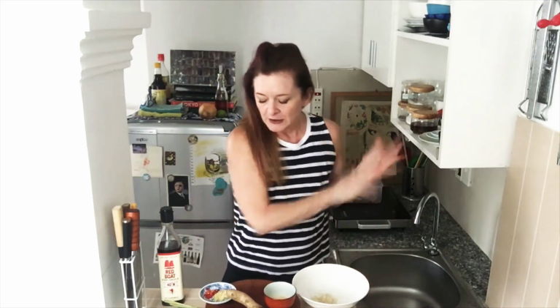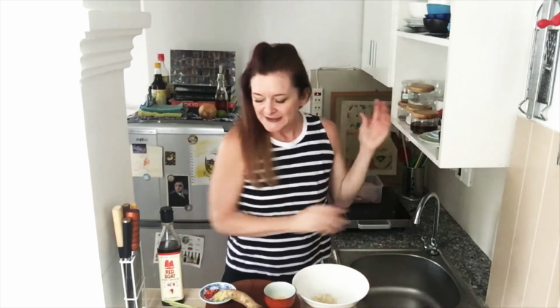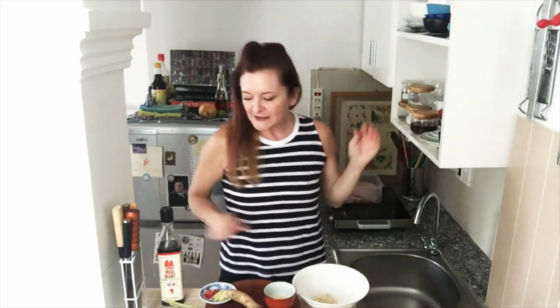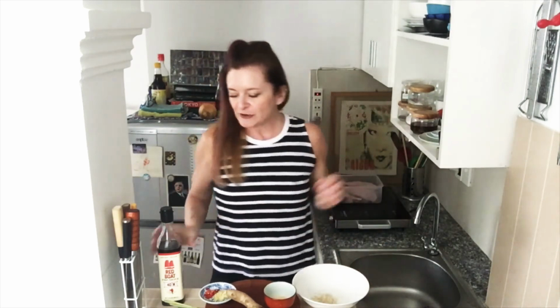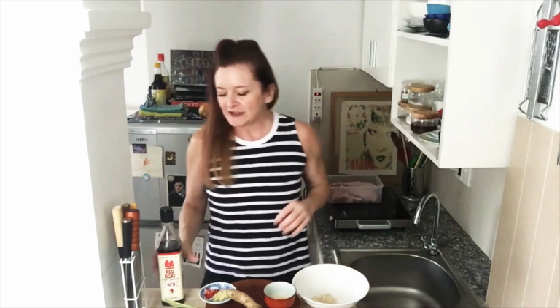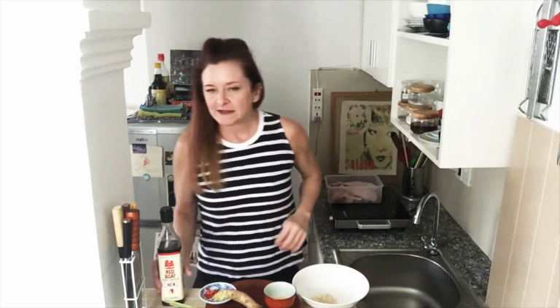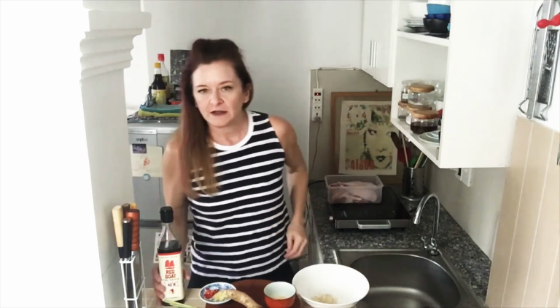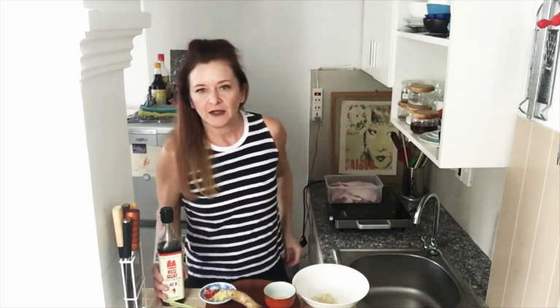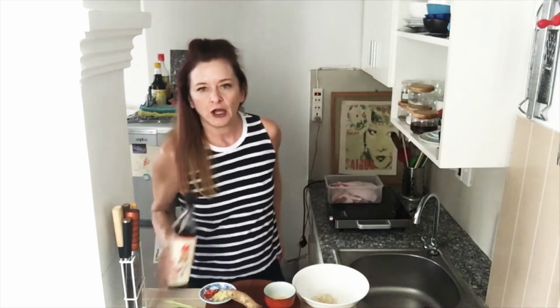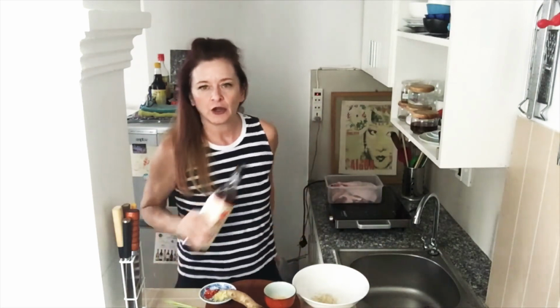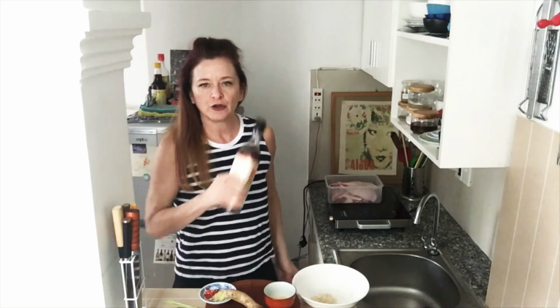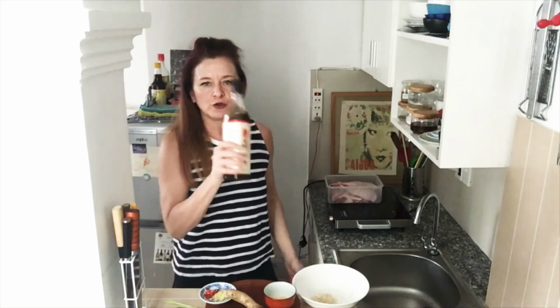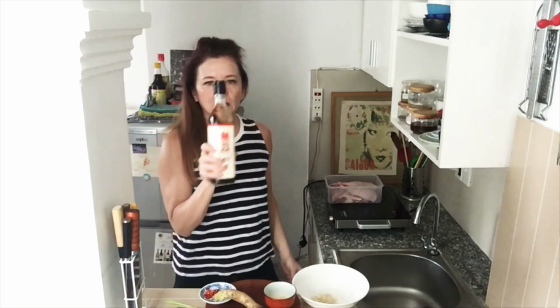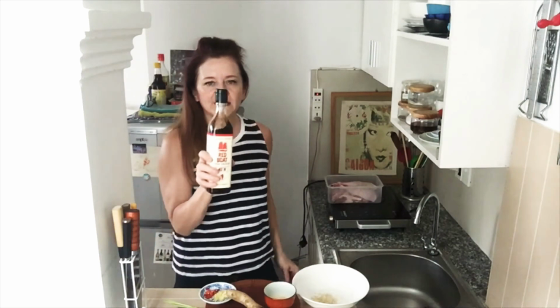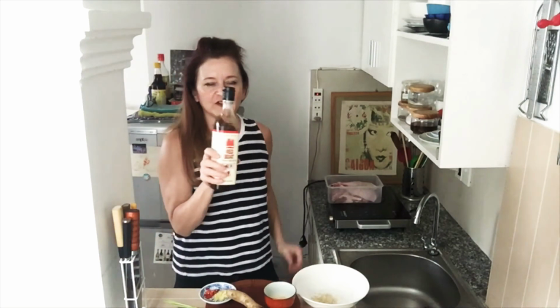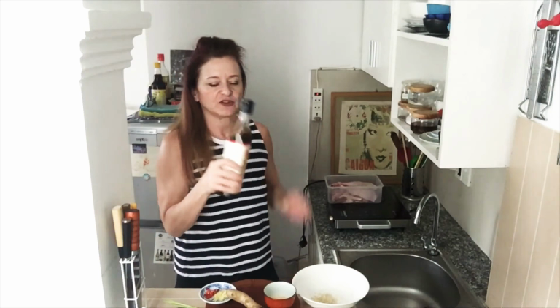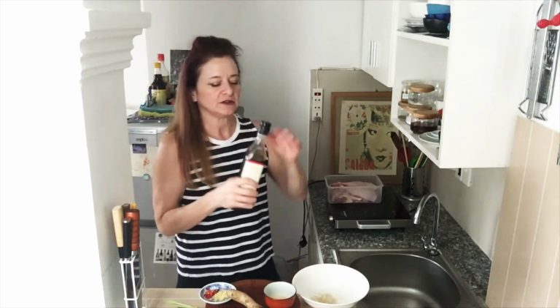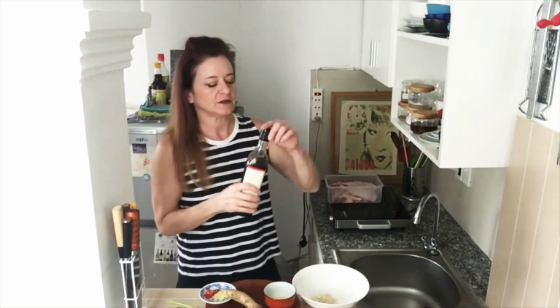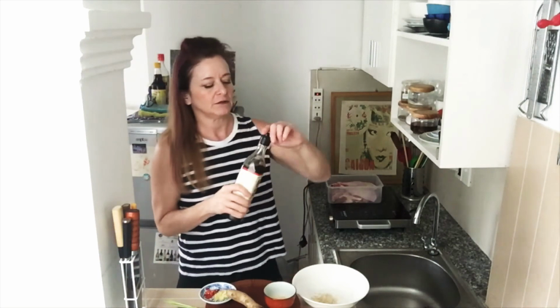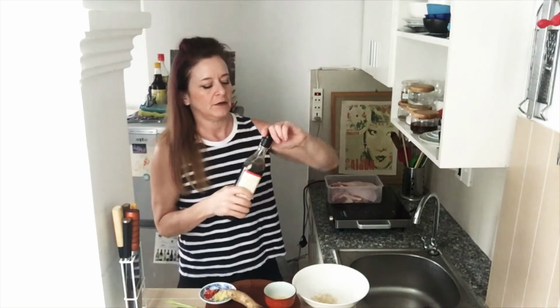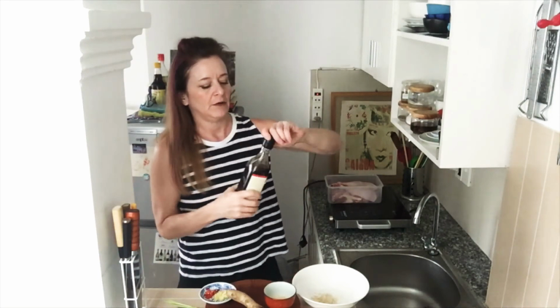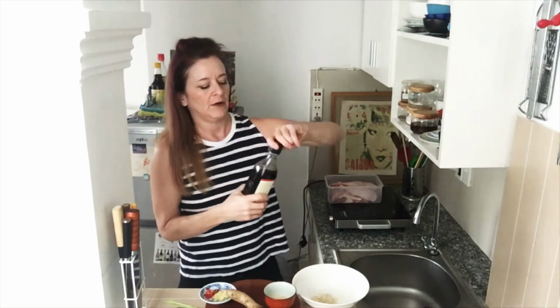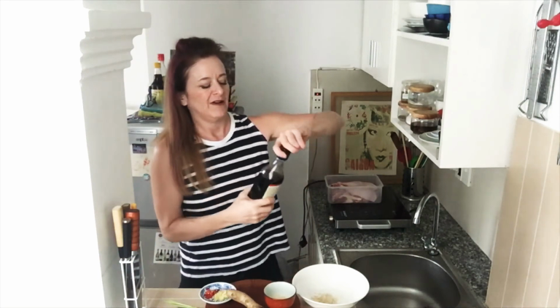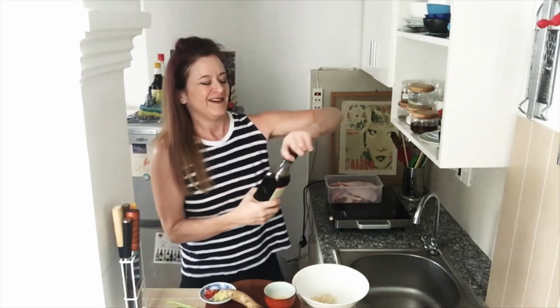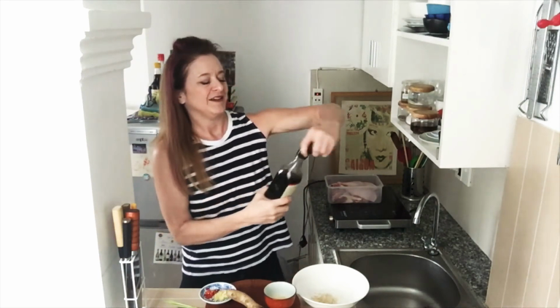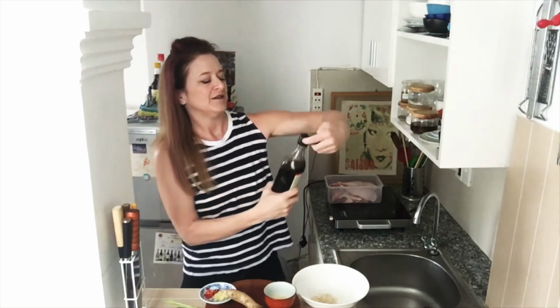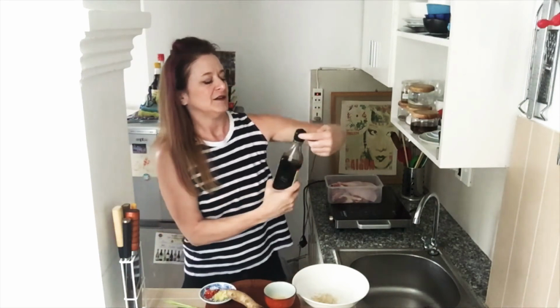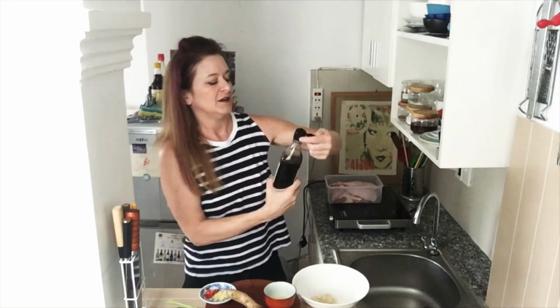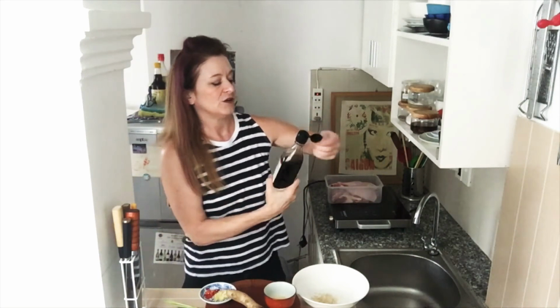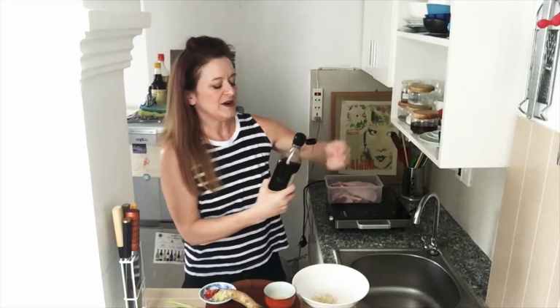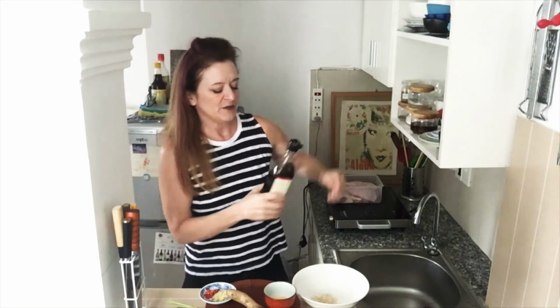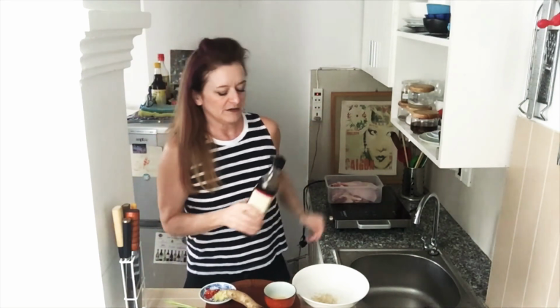Second ingredient: good quality fish sauce. Quite a bit.